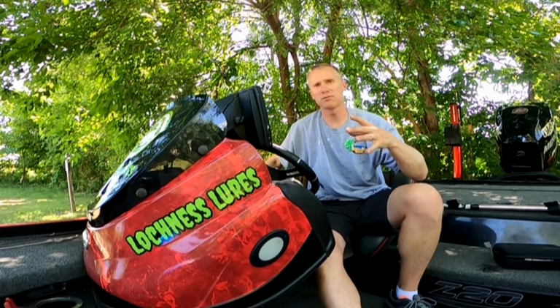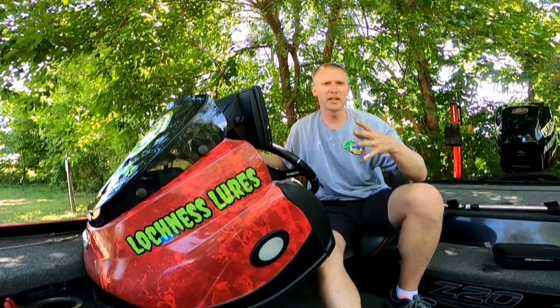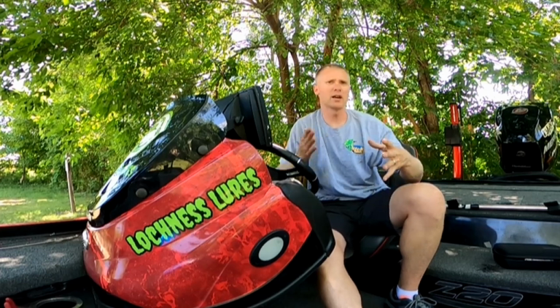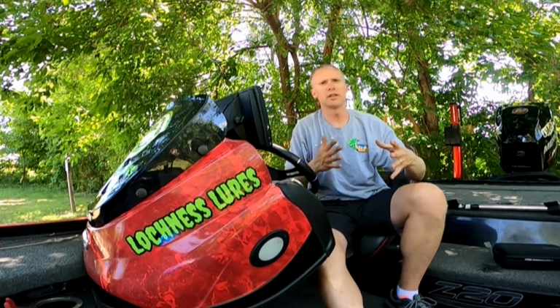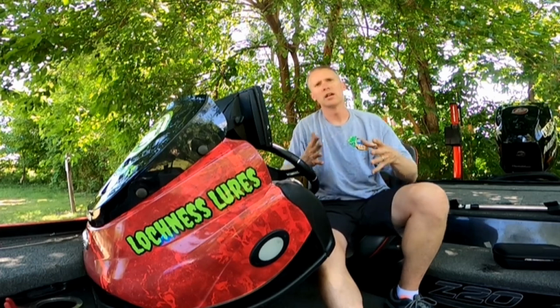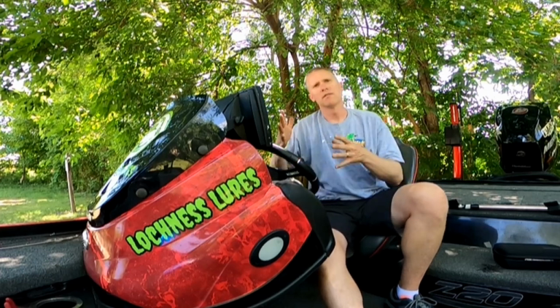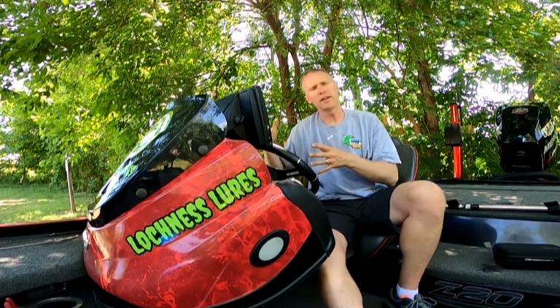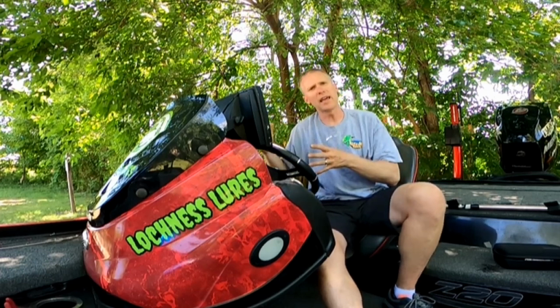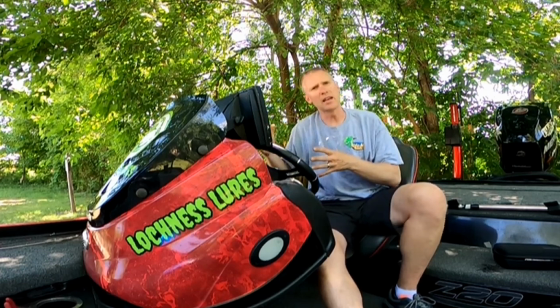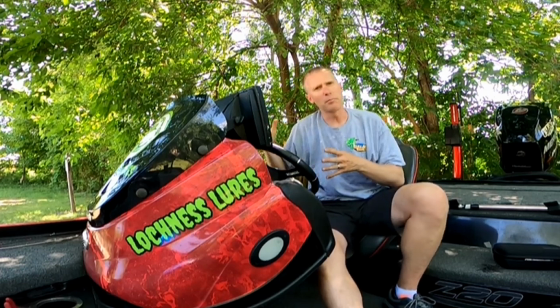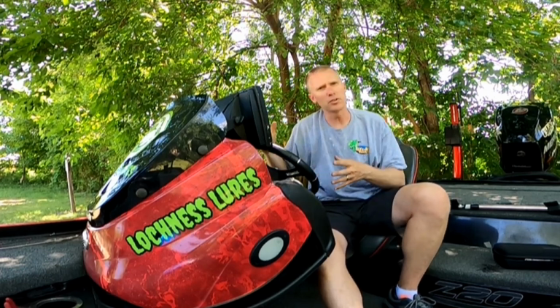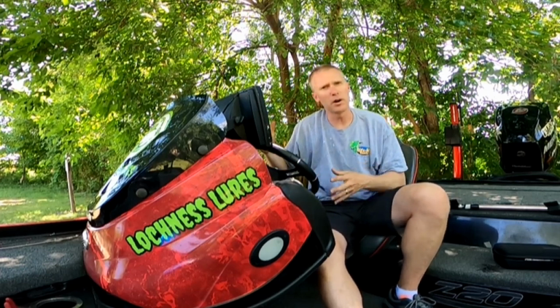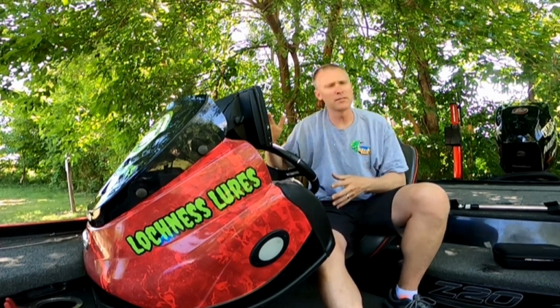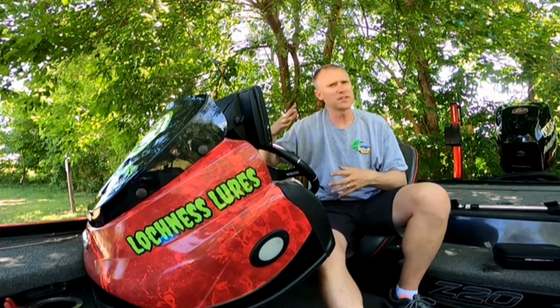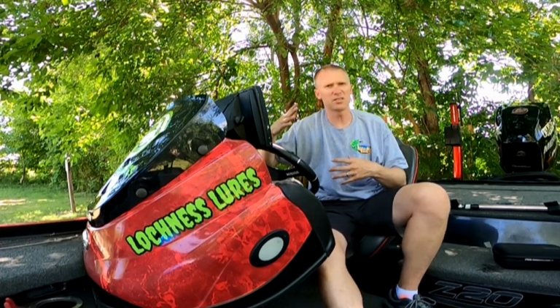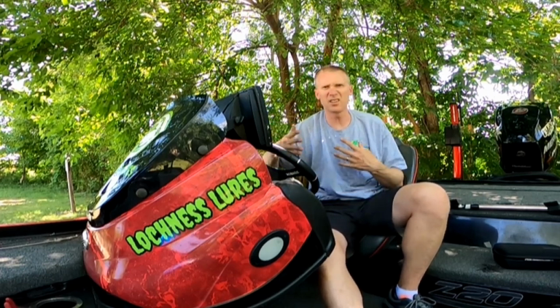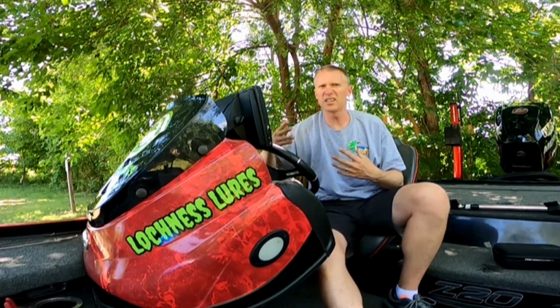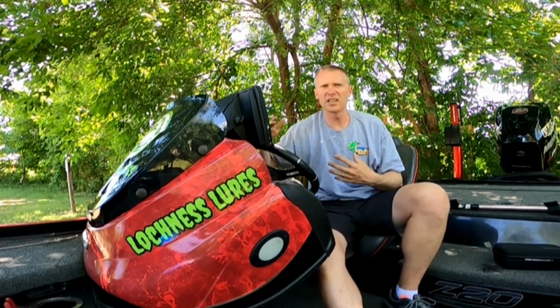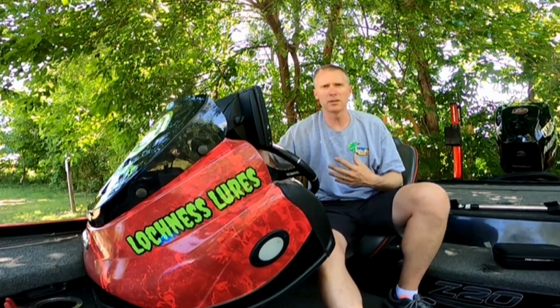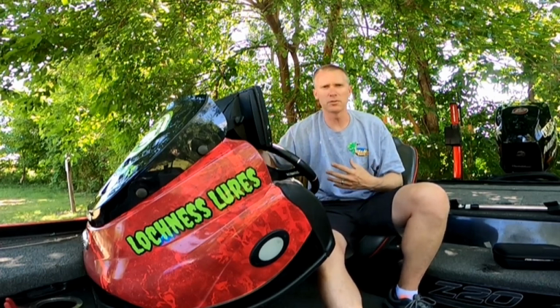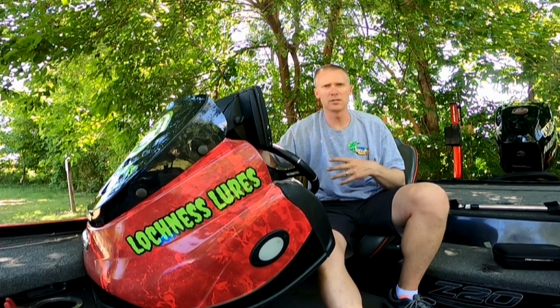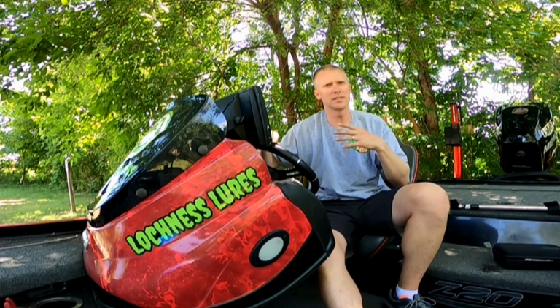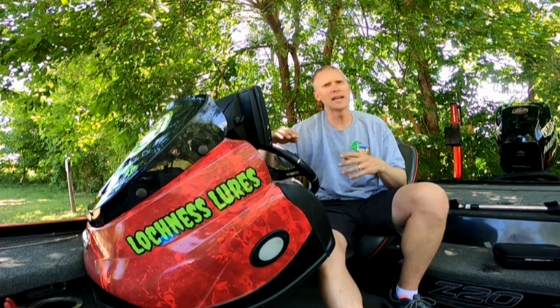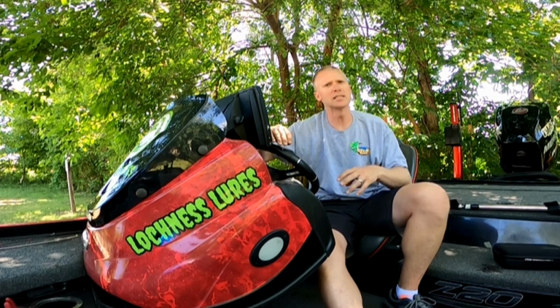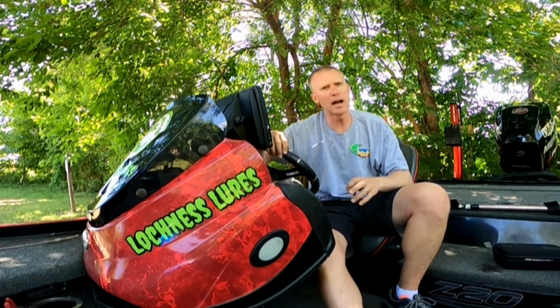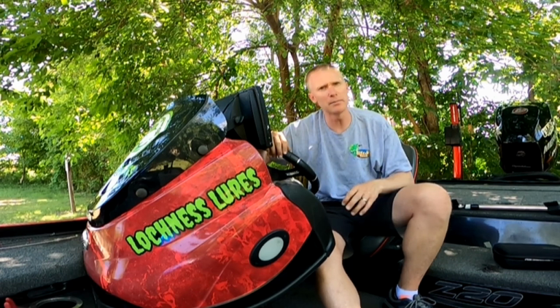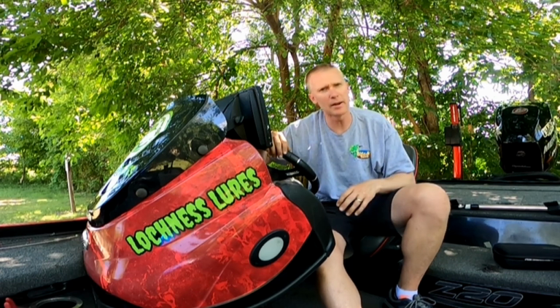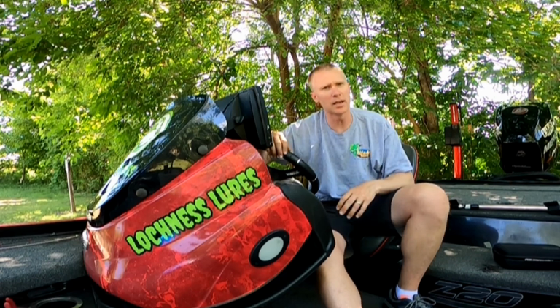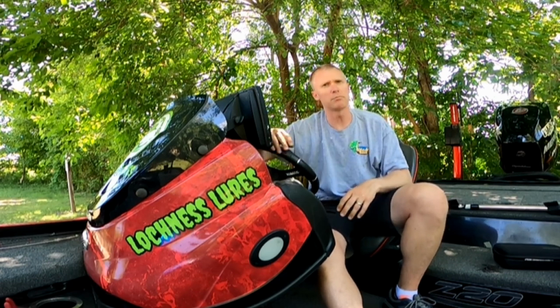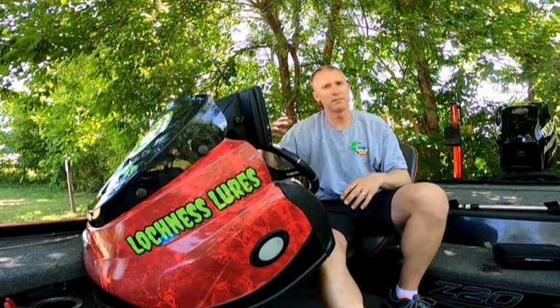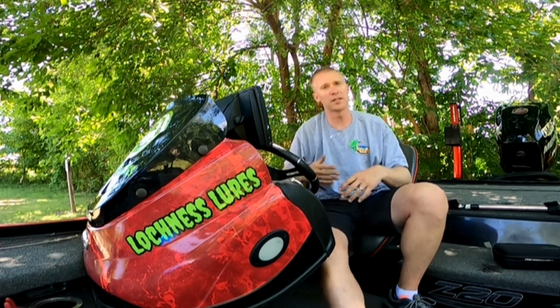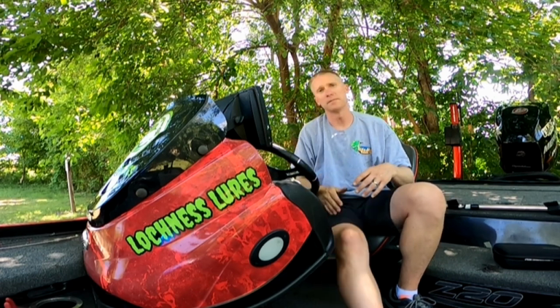We're right now at the very end of the post-spawn. Fish are starting to get into a summer routine, so it's not a dominant pattern yet for big fish.